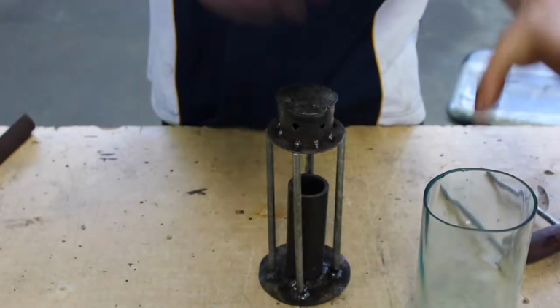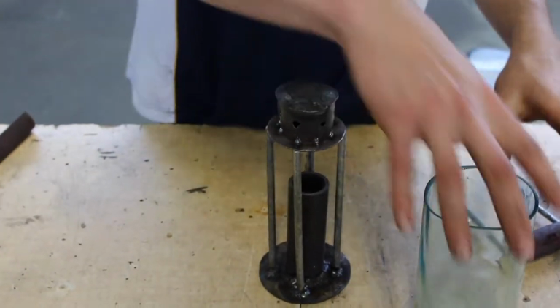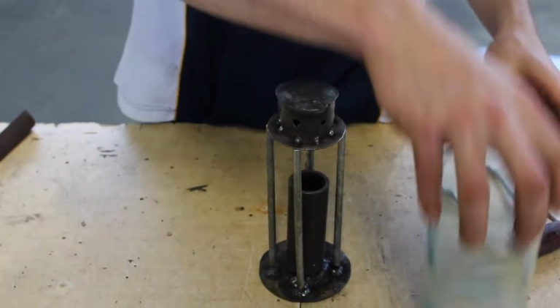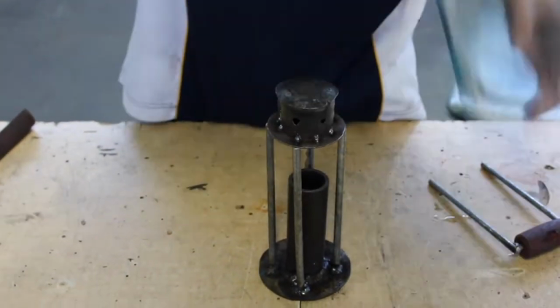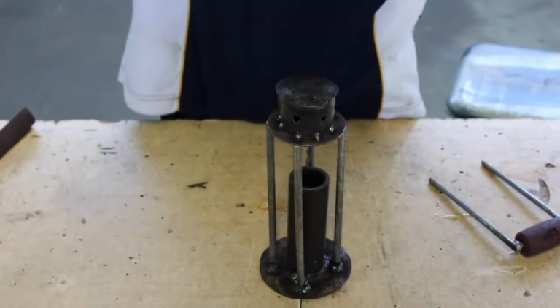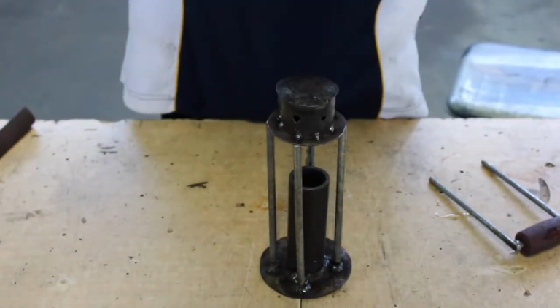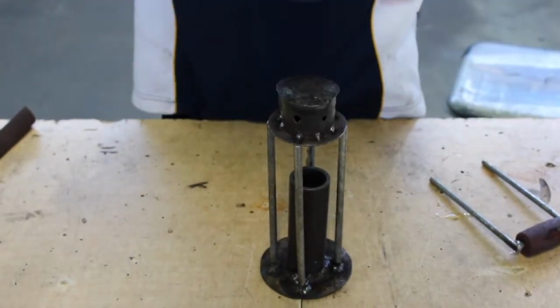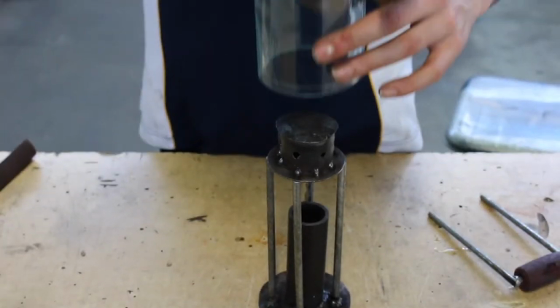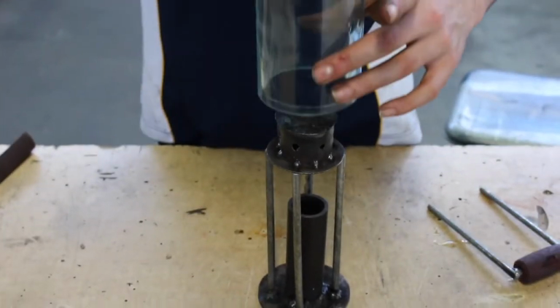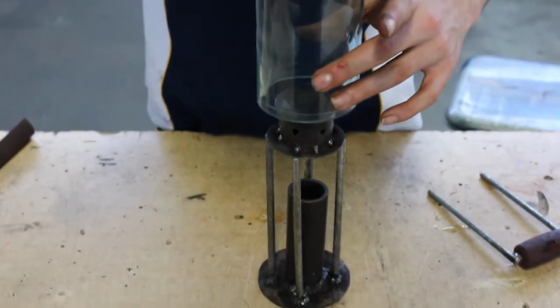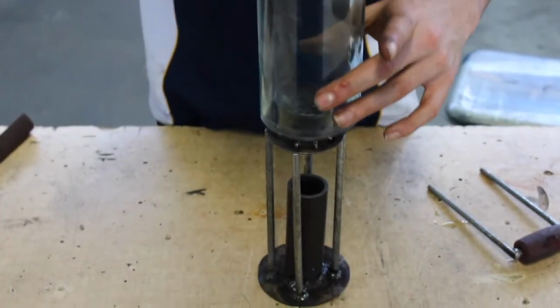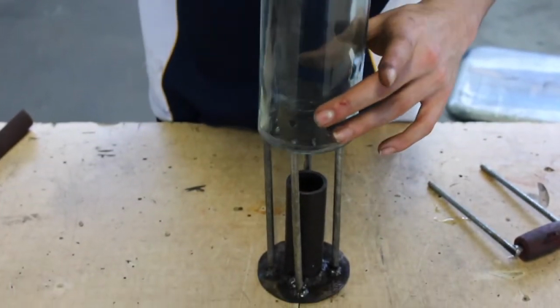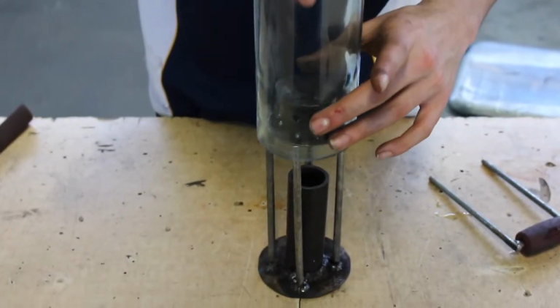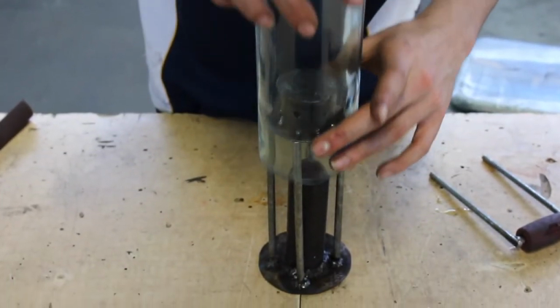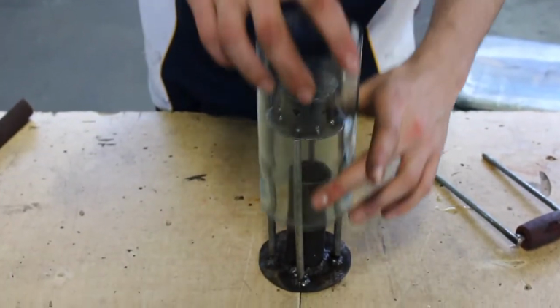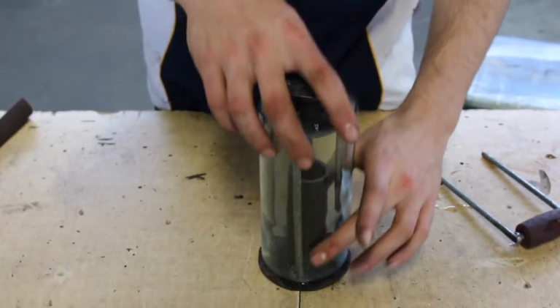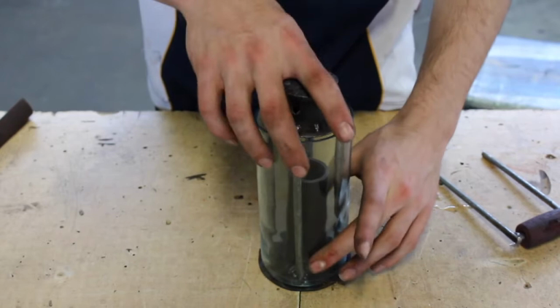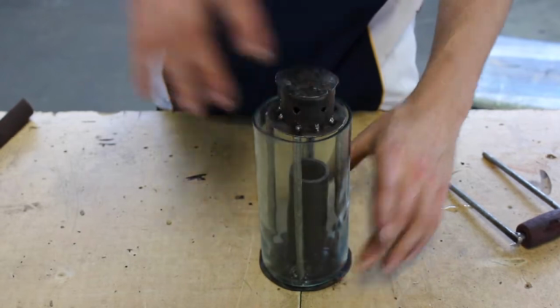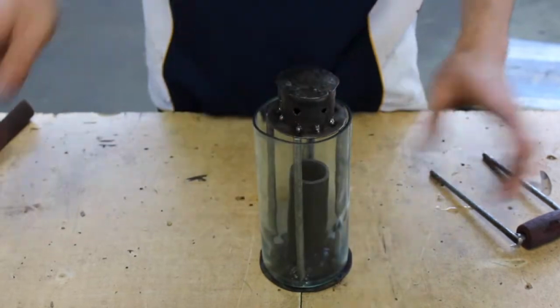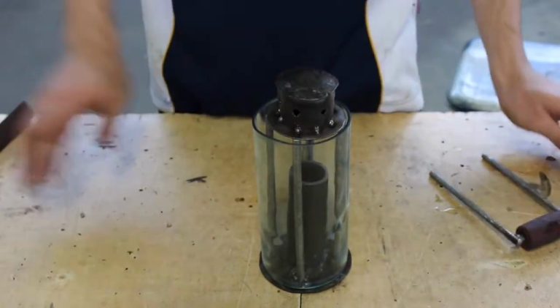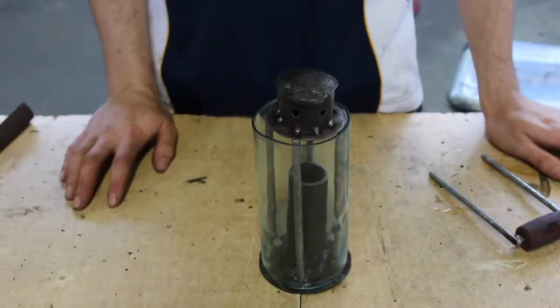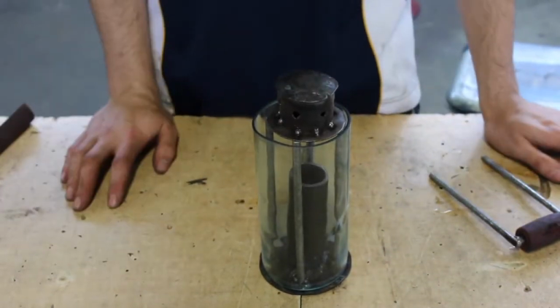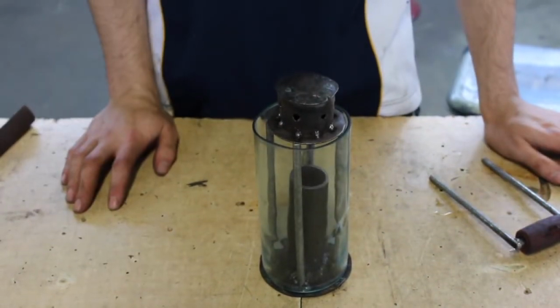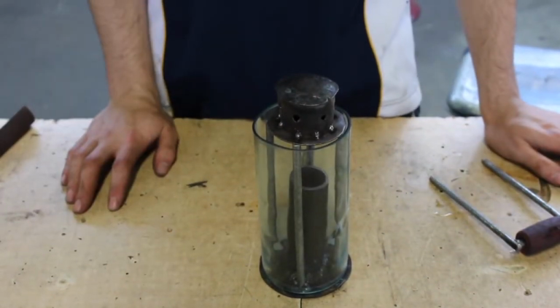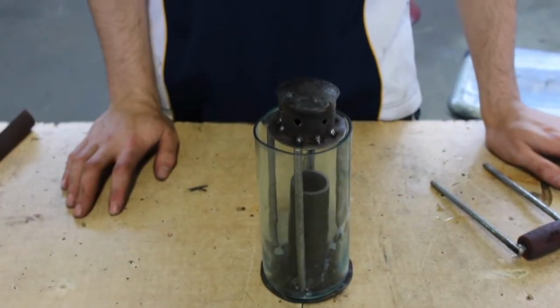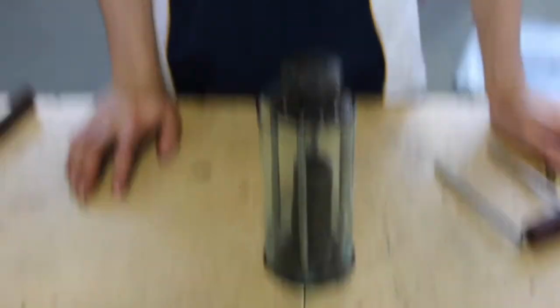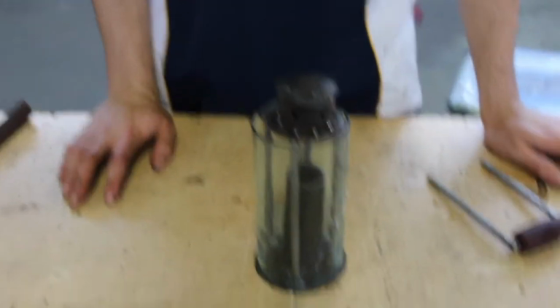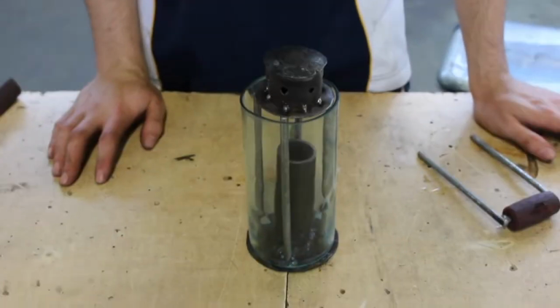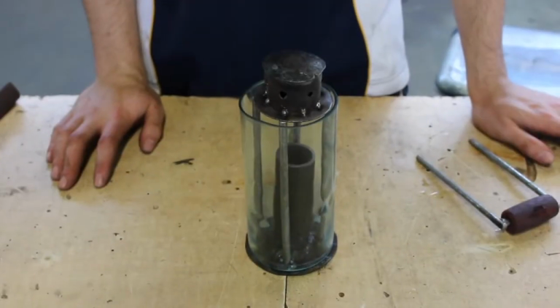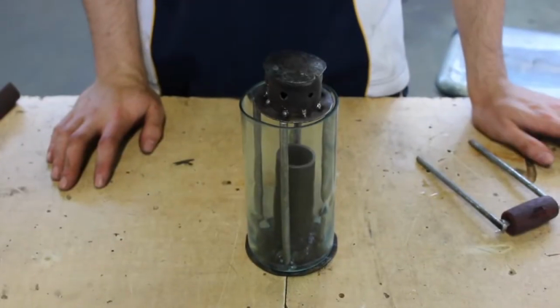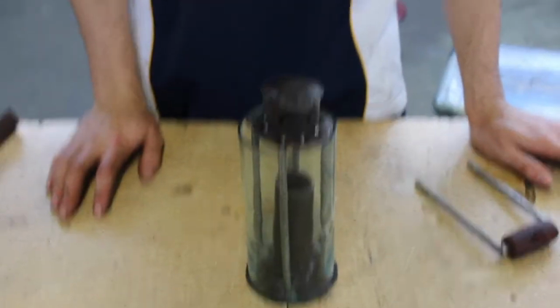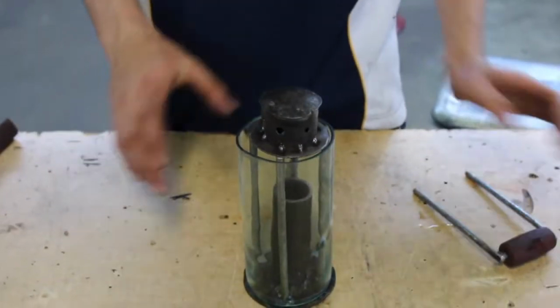Just before we go, quick test fit - and everything fits together. More or less.